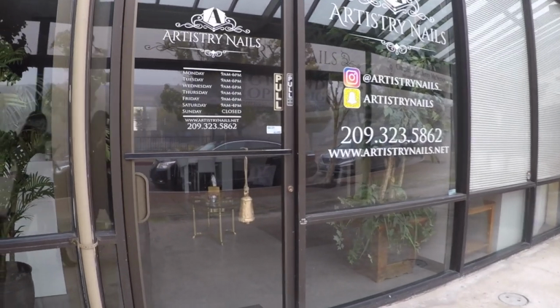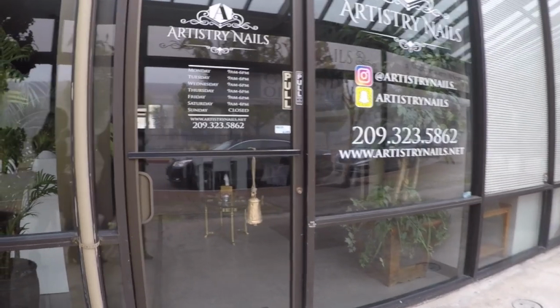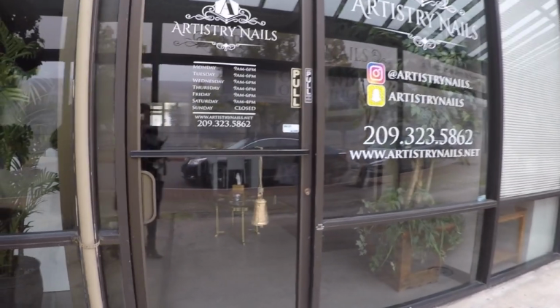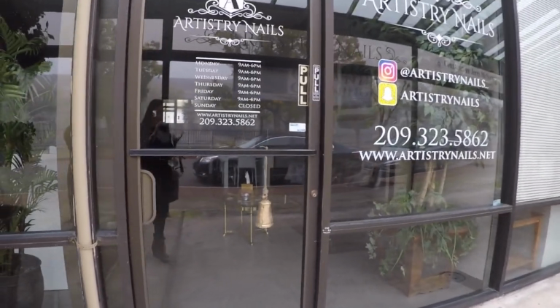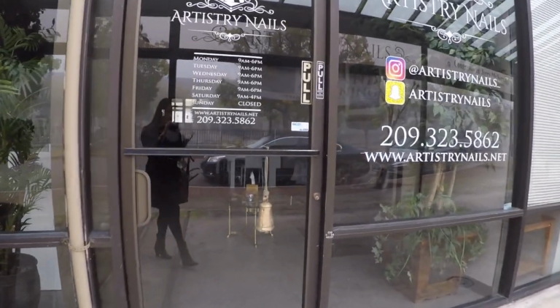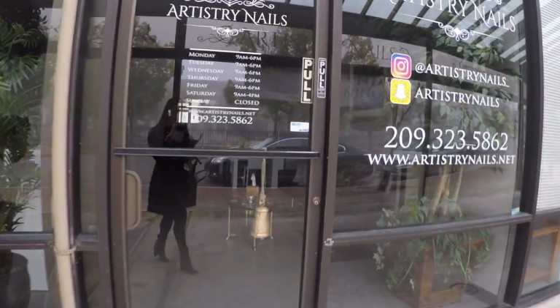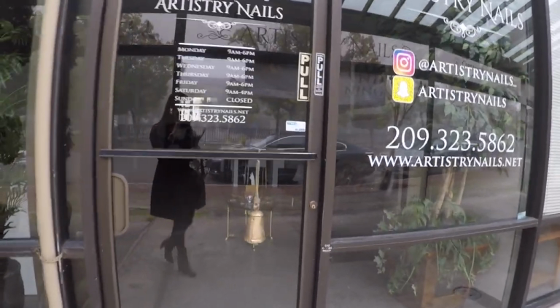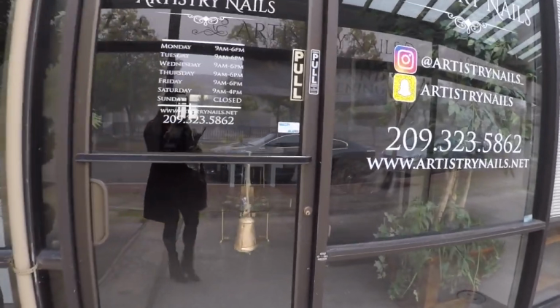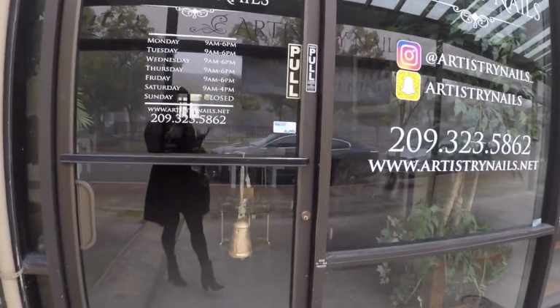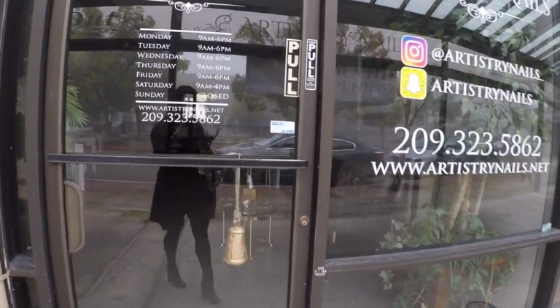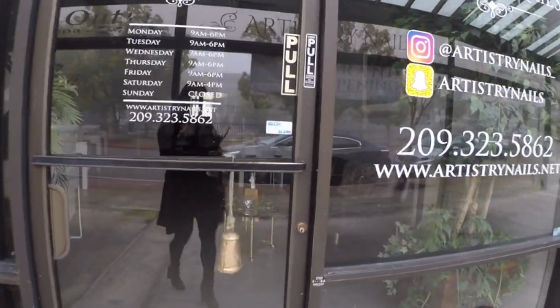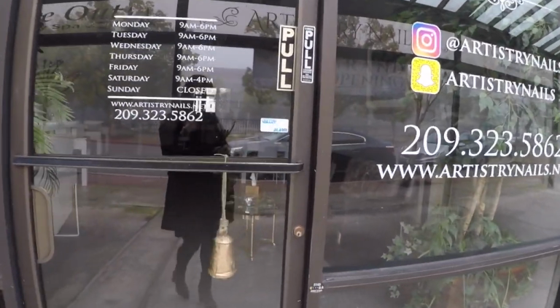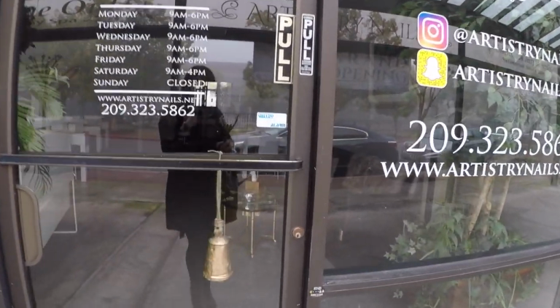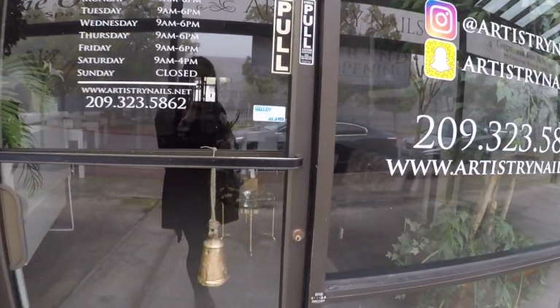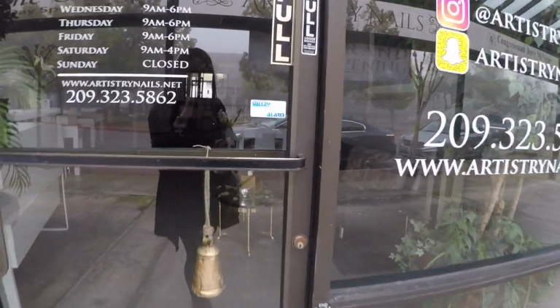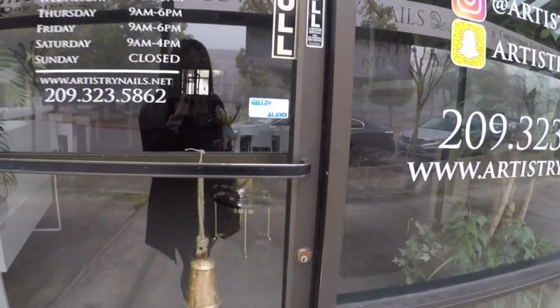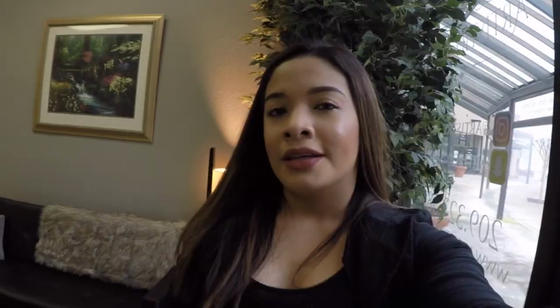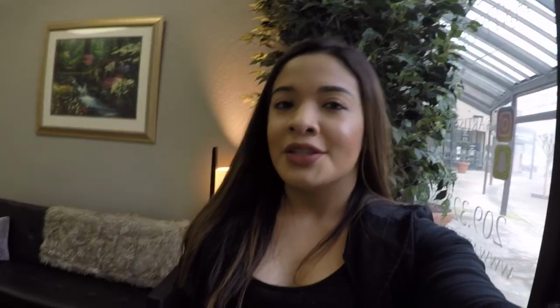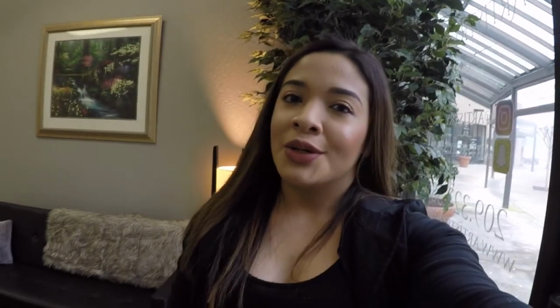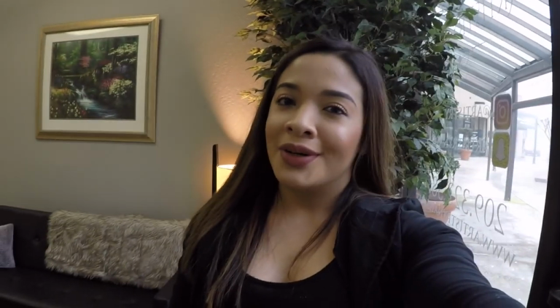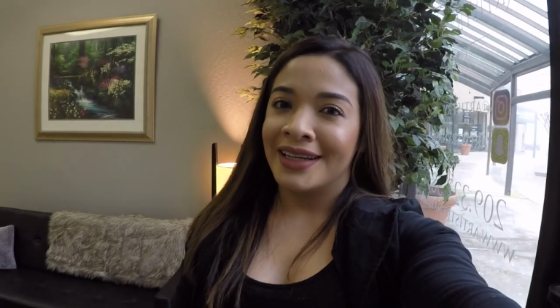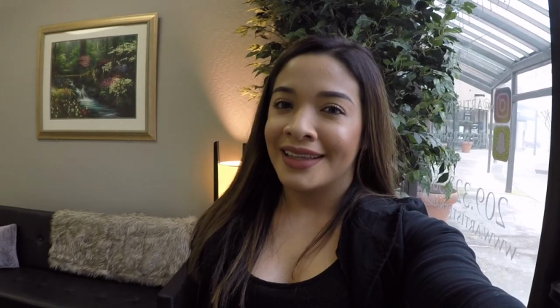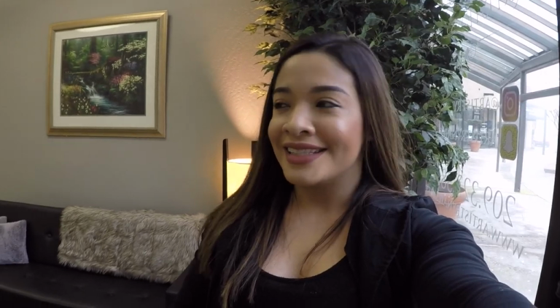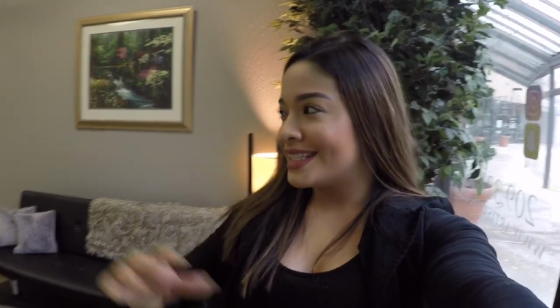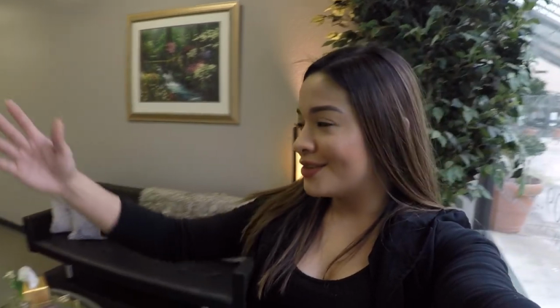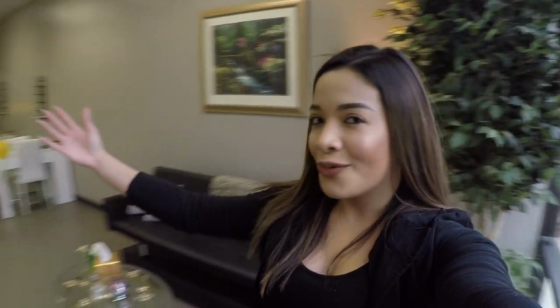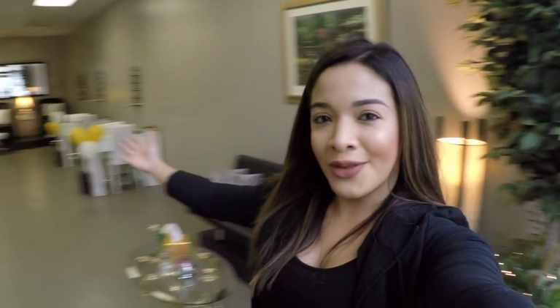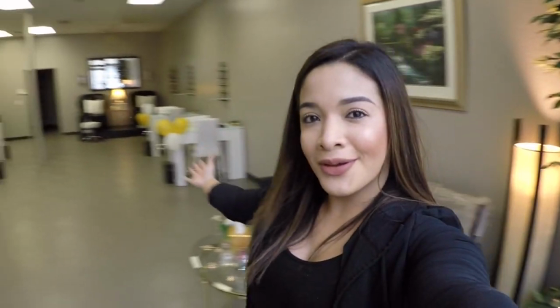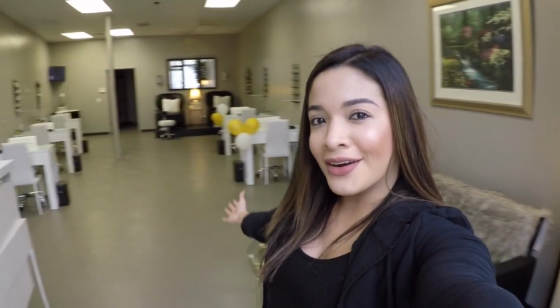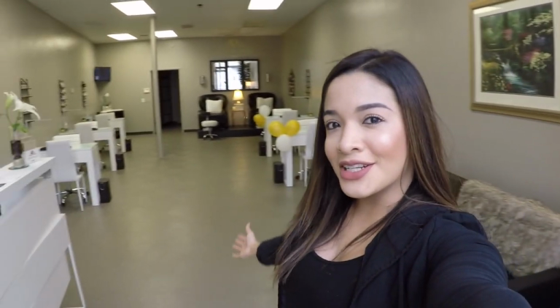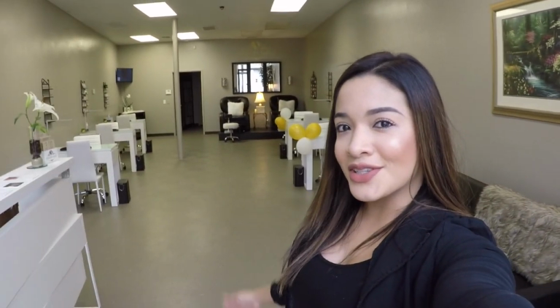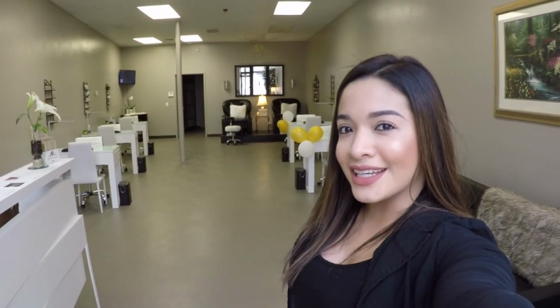So this is the outside — this is Artistry.